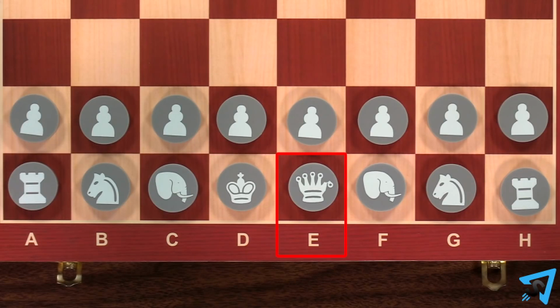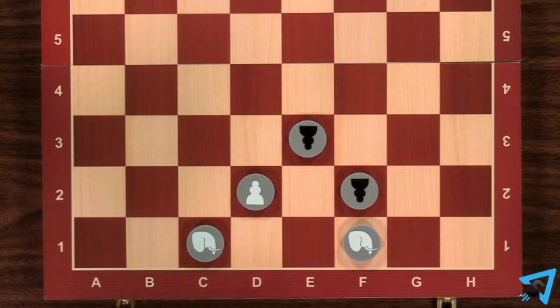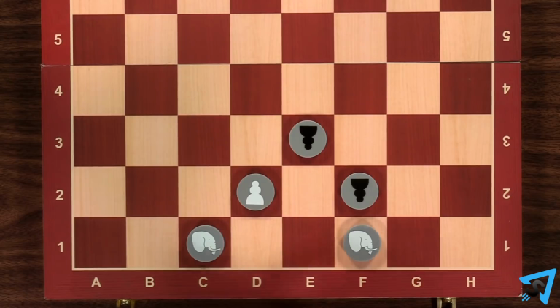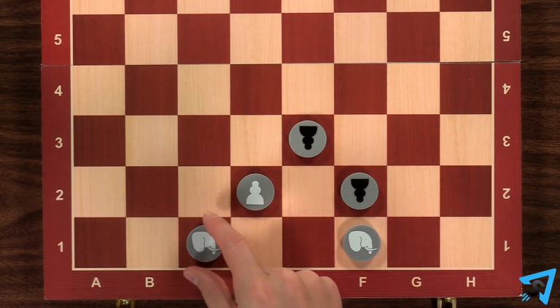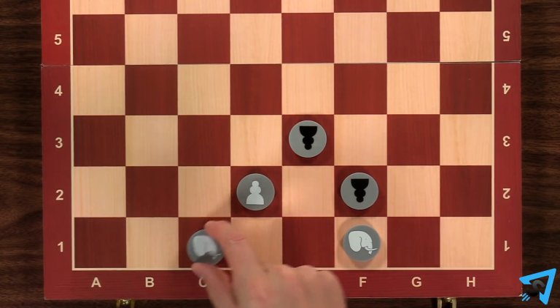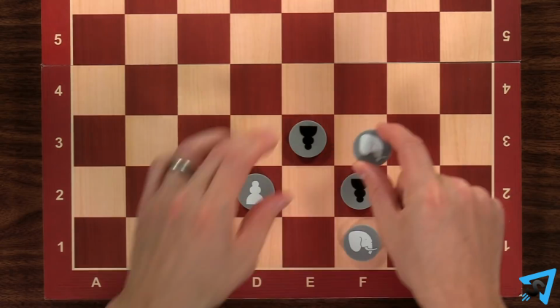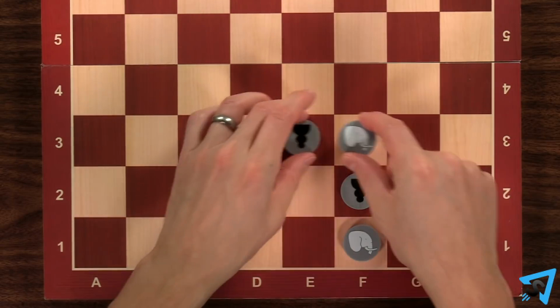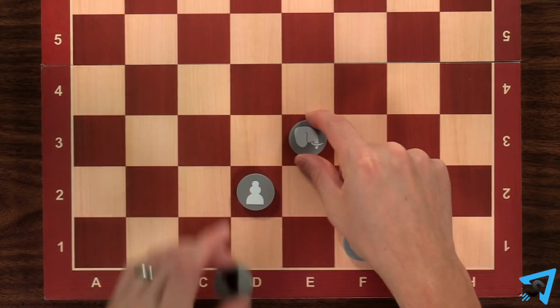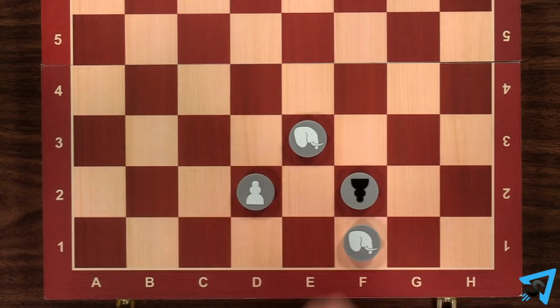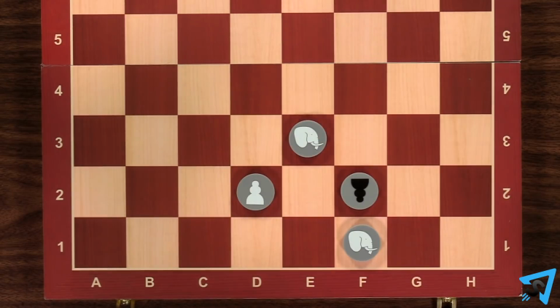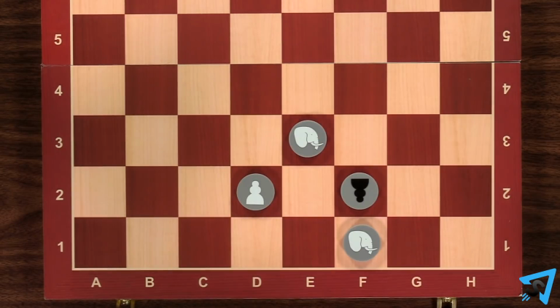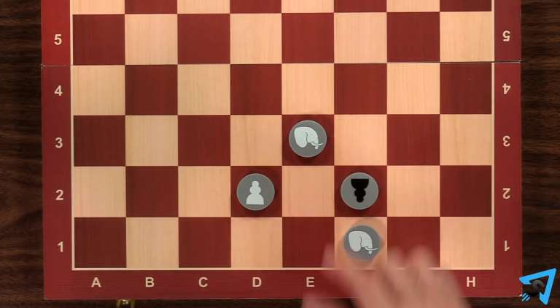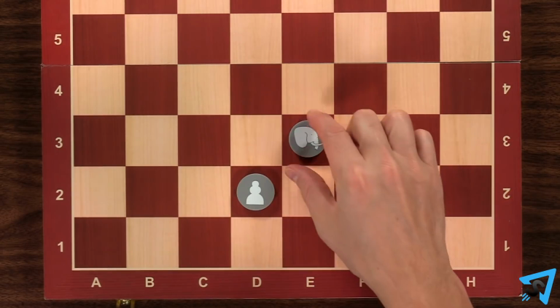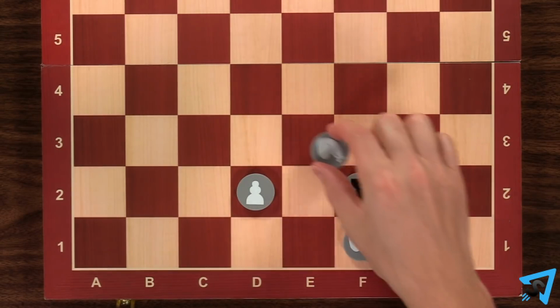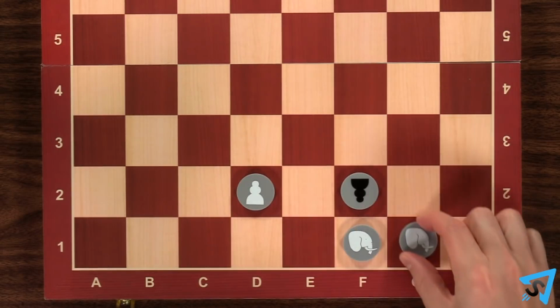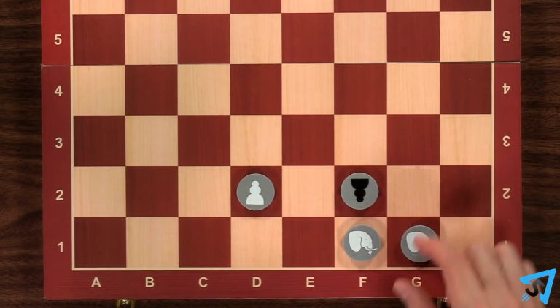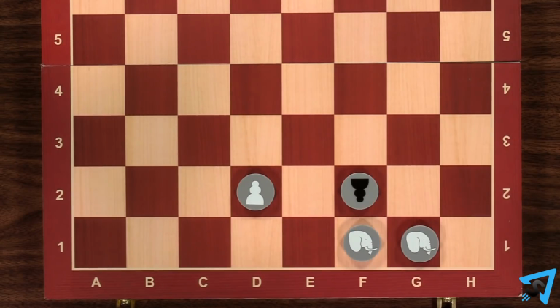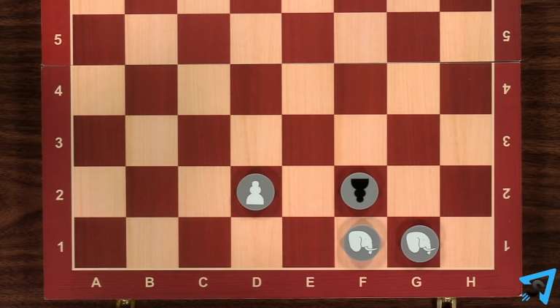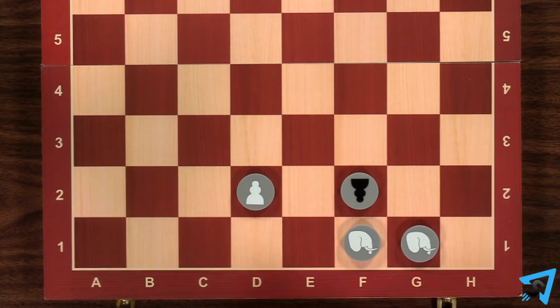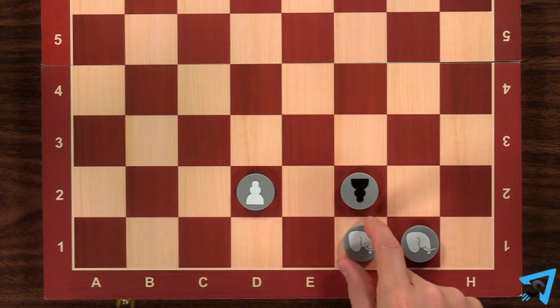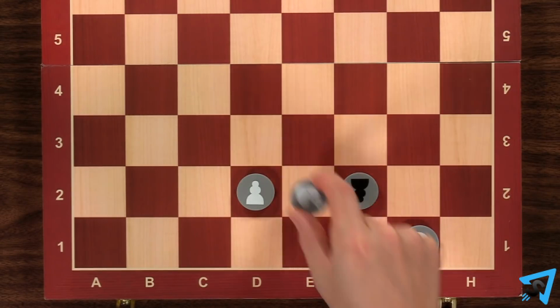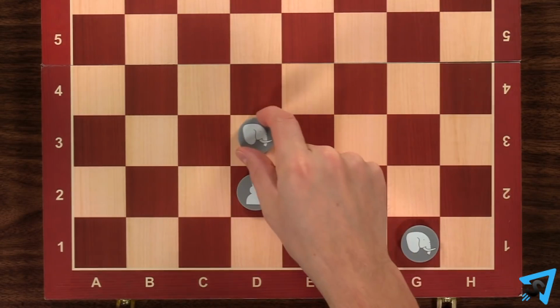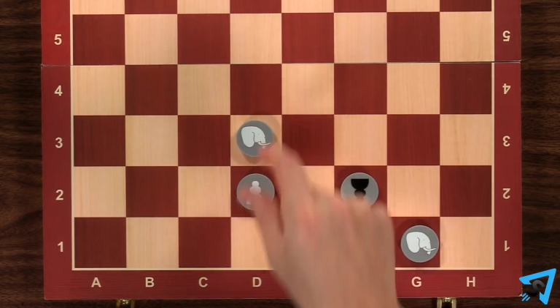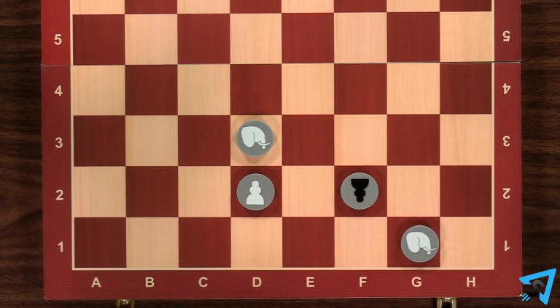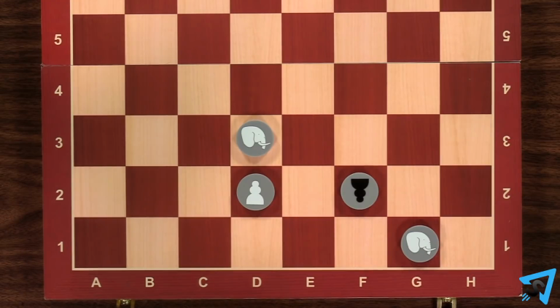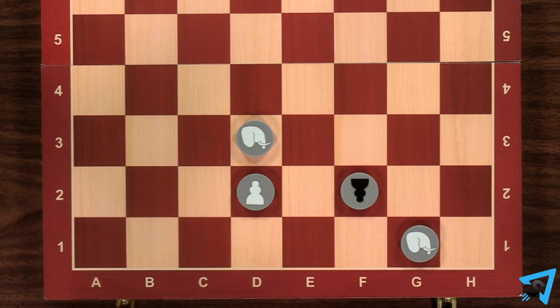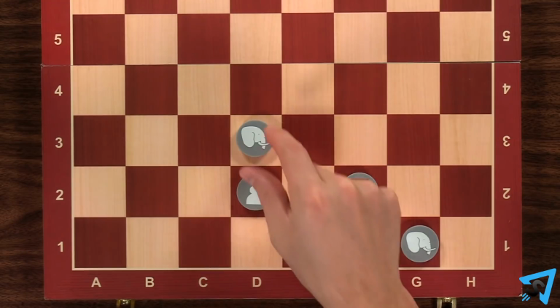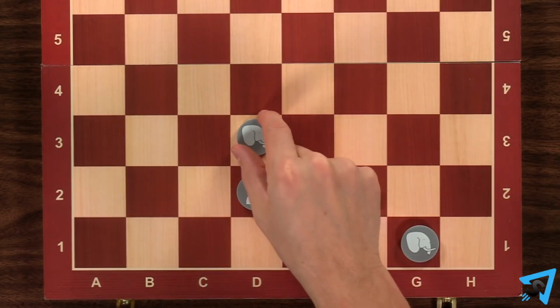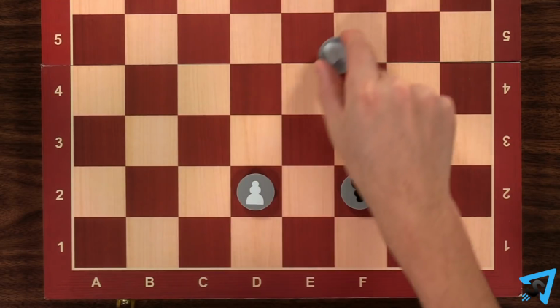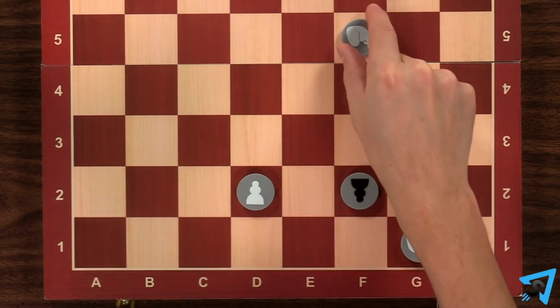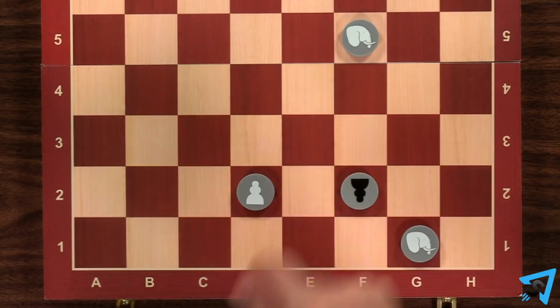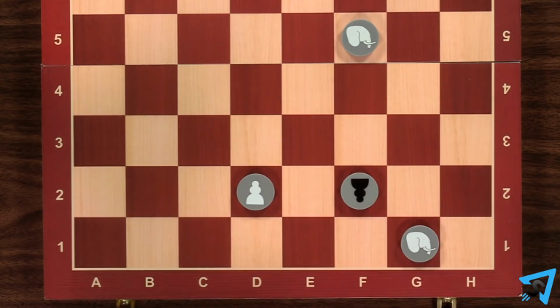The elephant moves two spaces diagonally, capturing any piece it lands on, and jumping over the space in between.